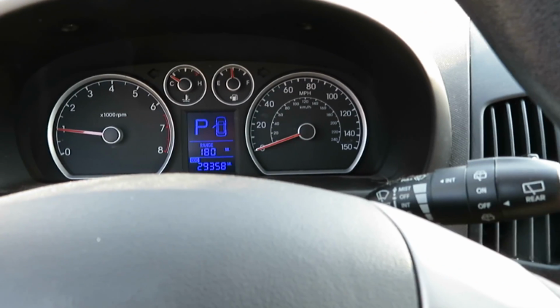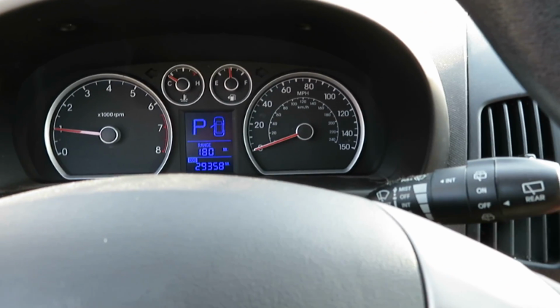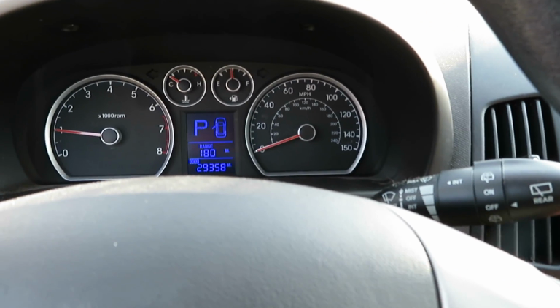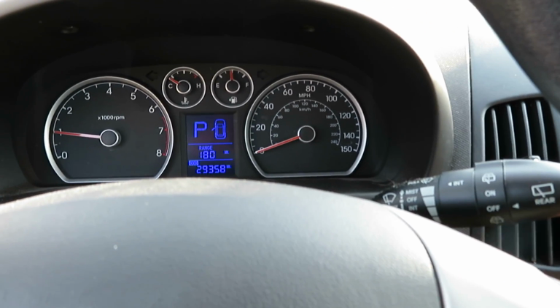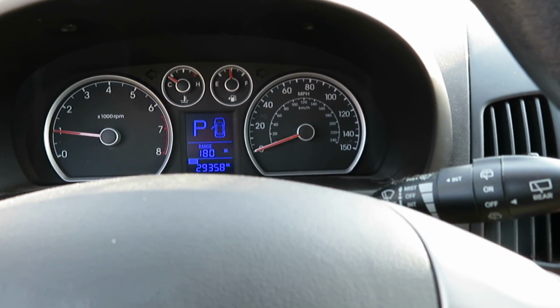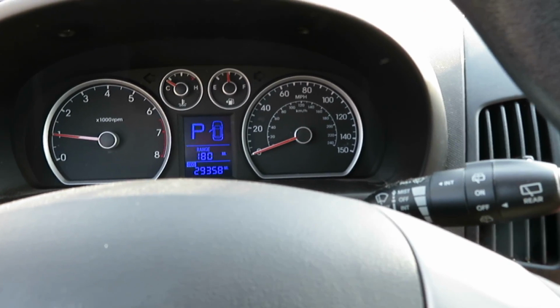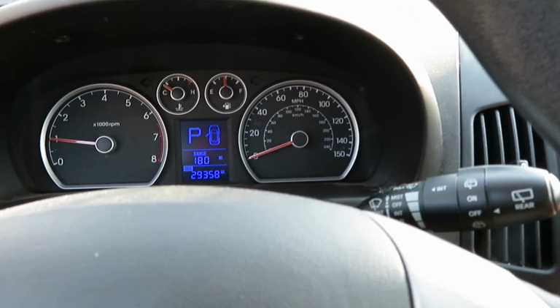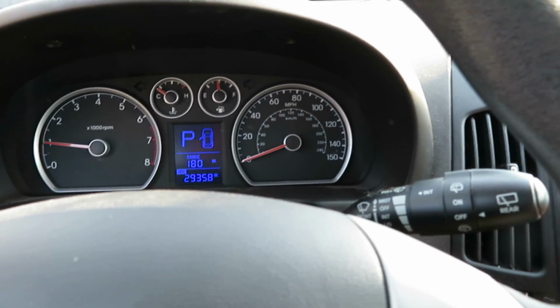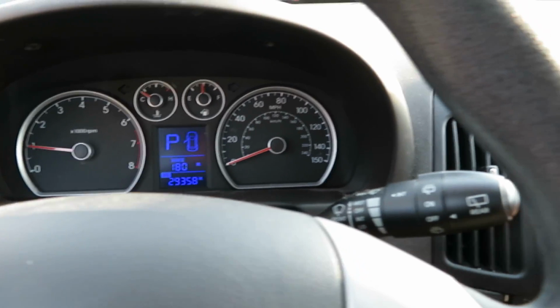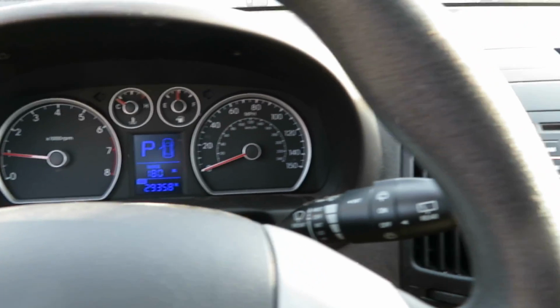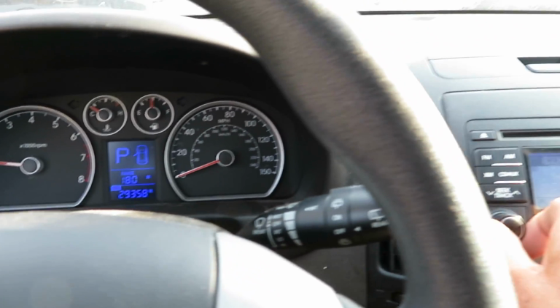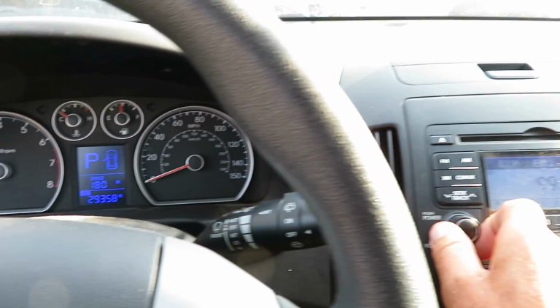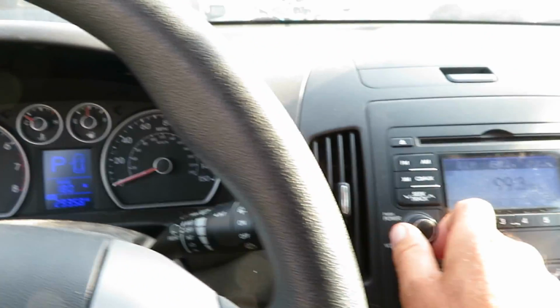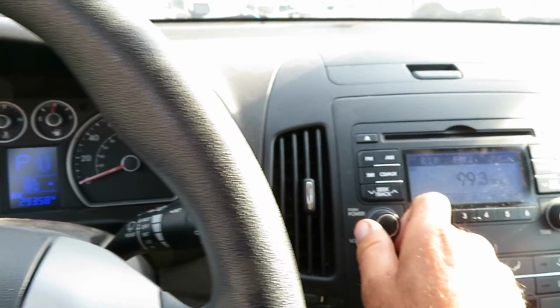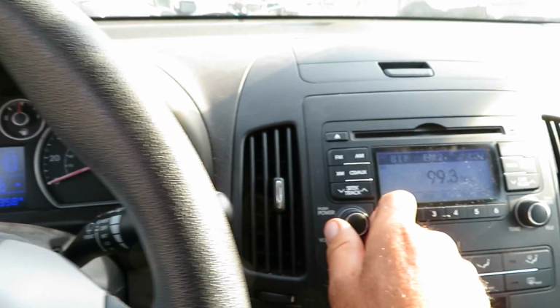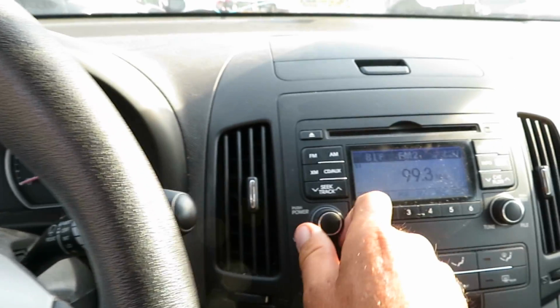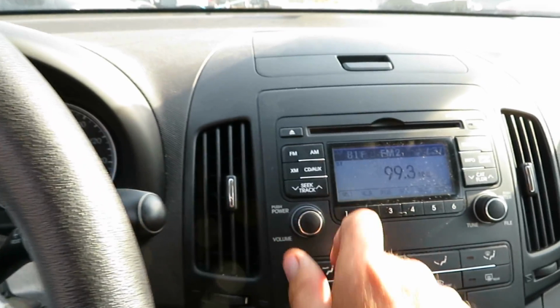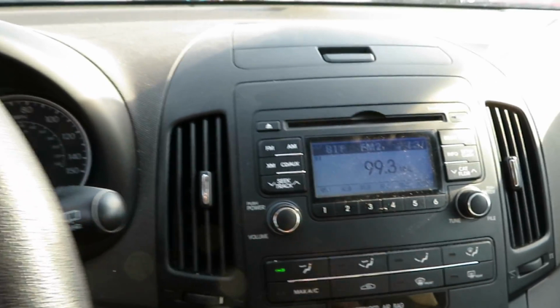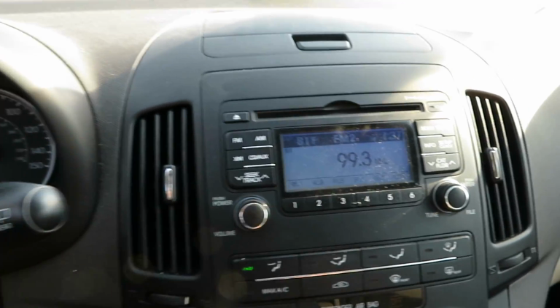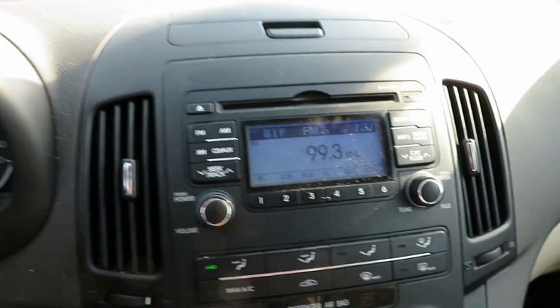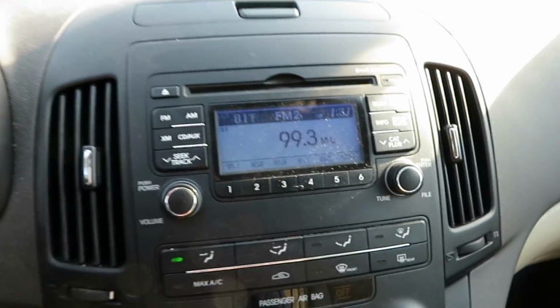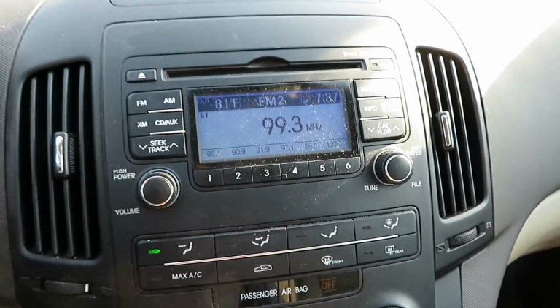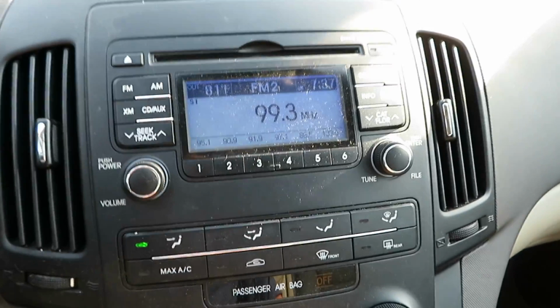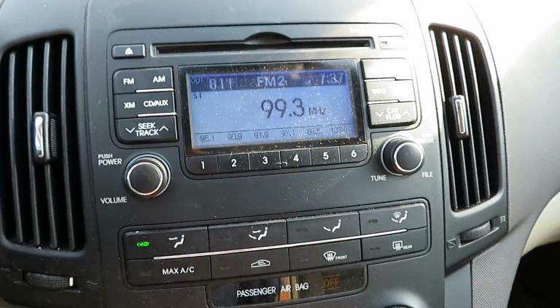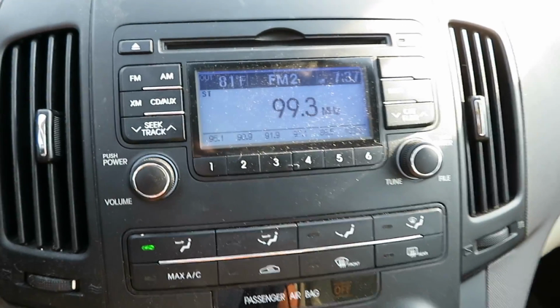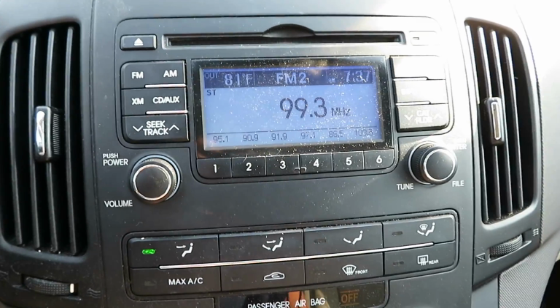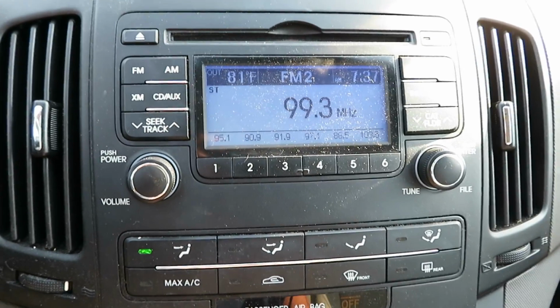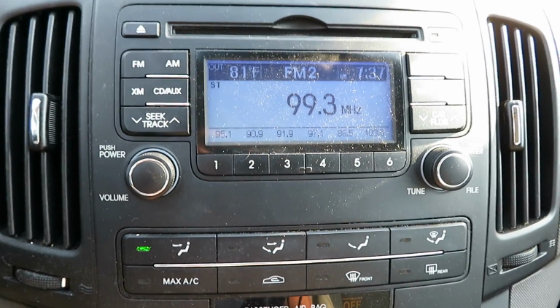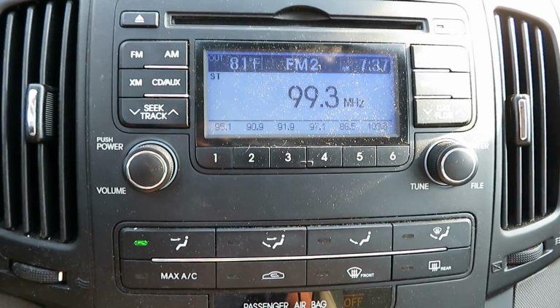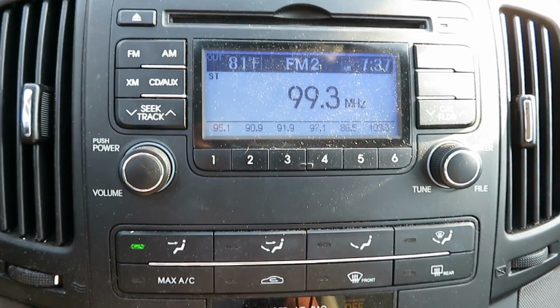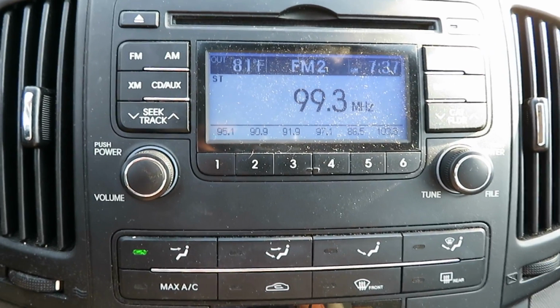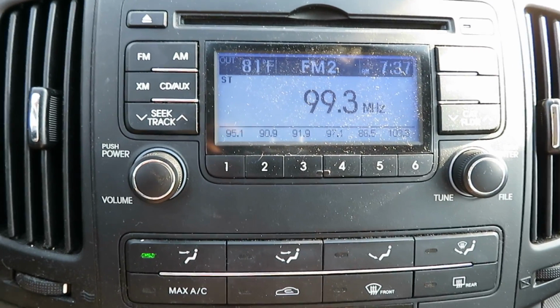I'm going to check the radio. The radio is on and picking up a local station.